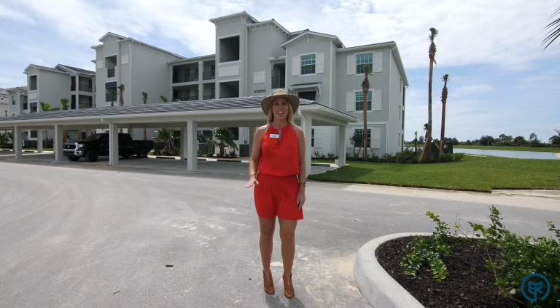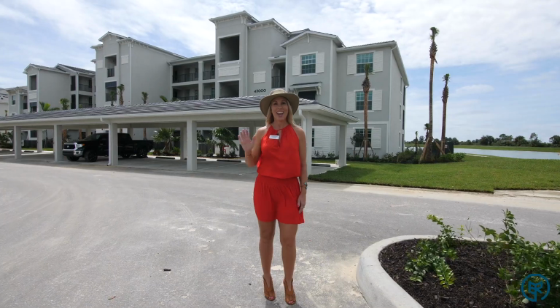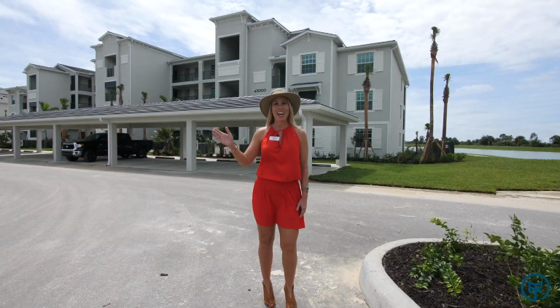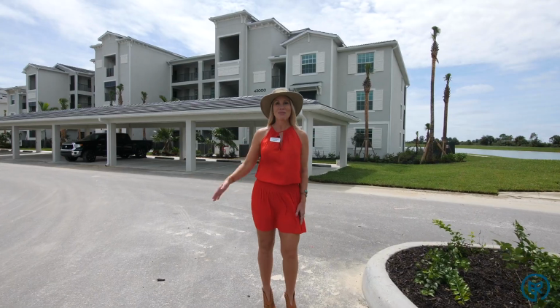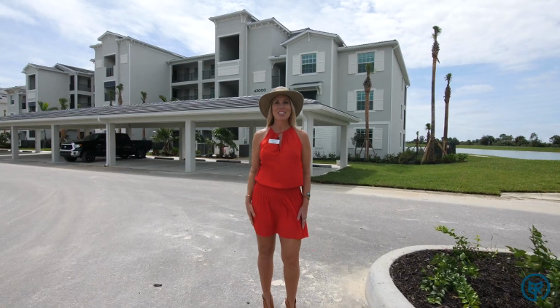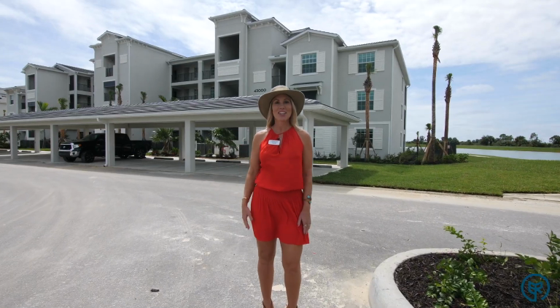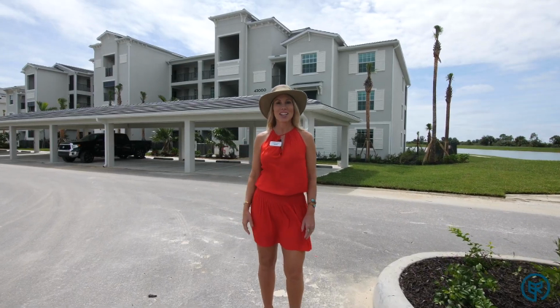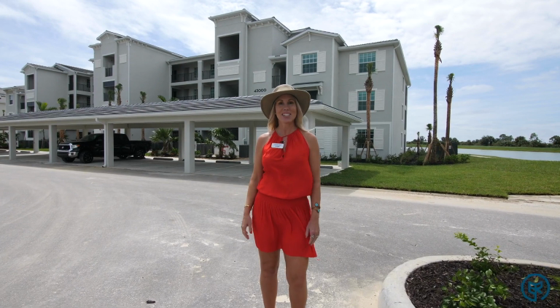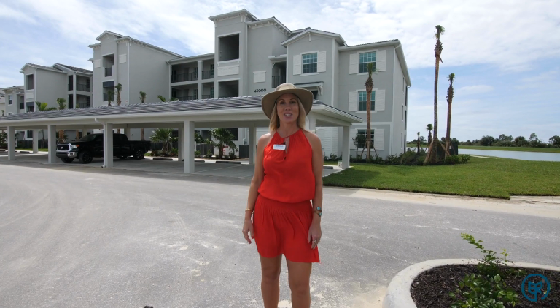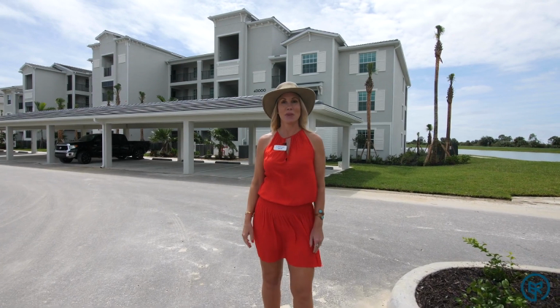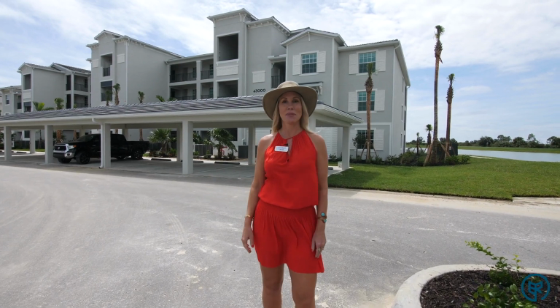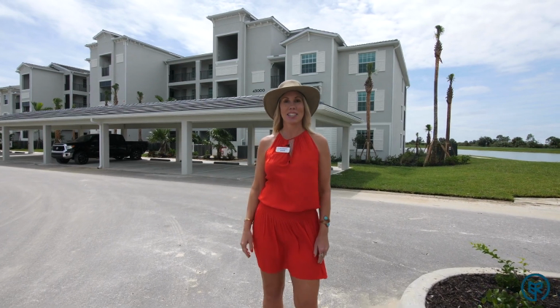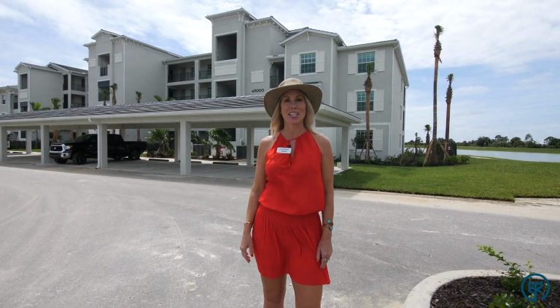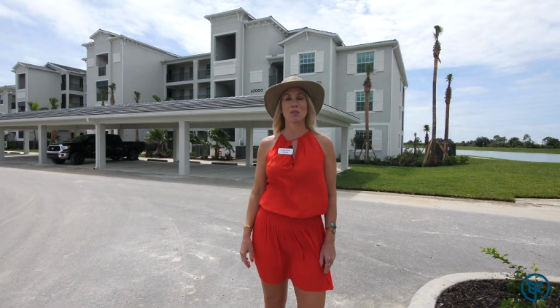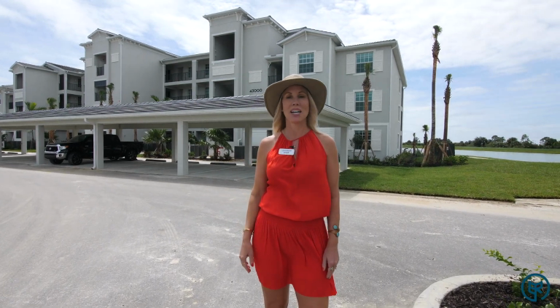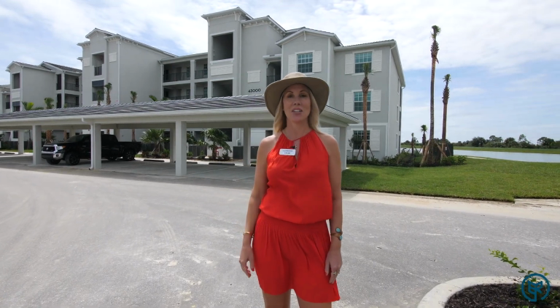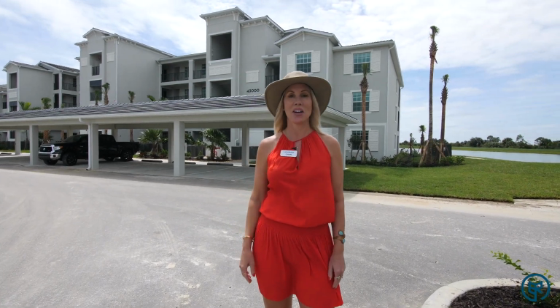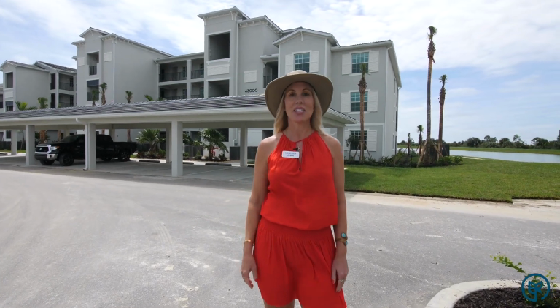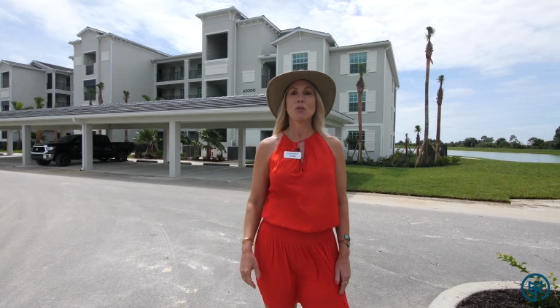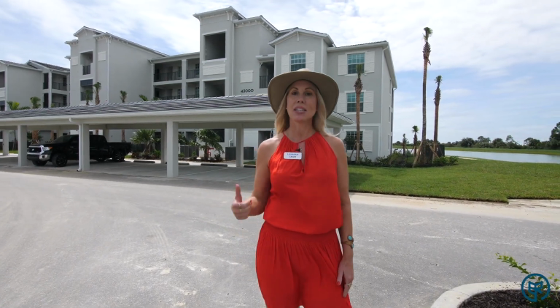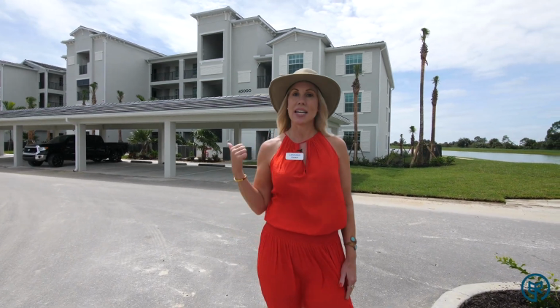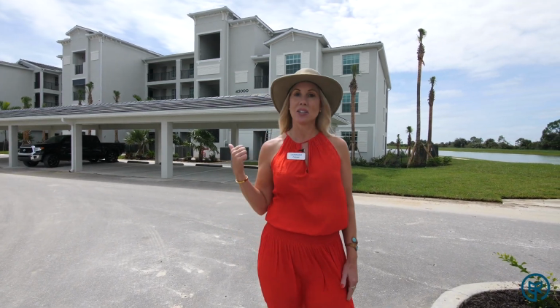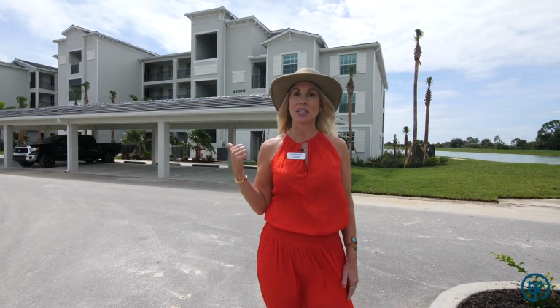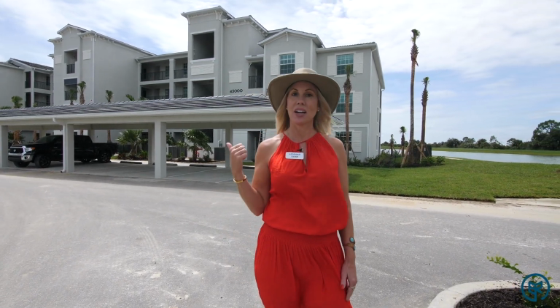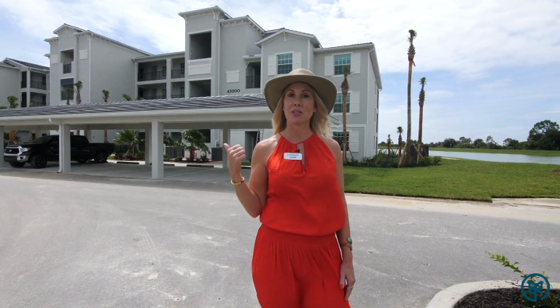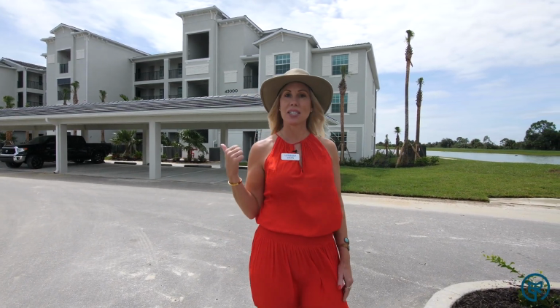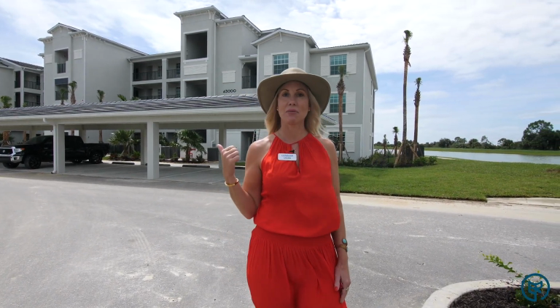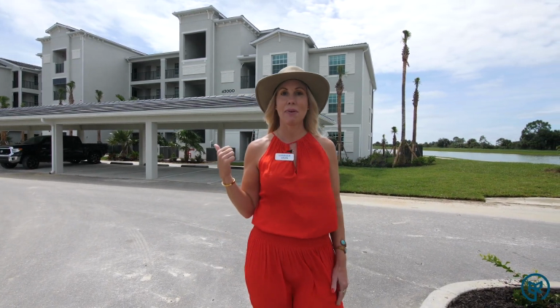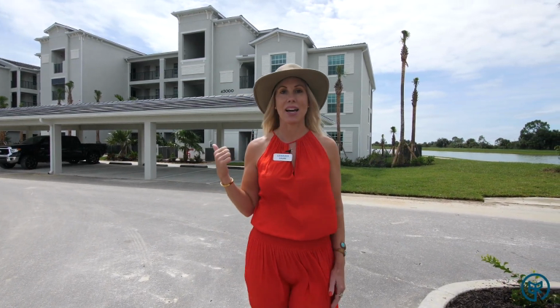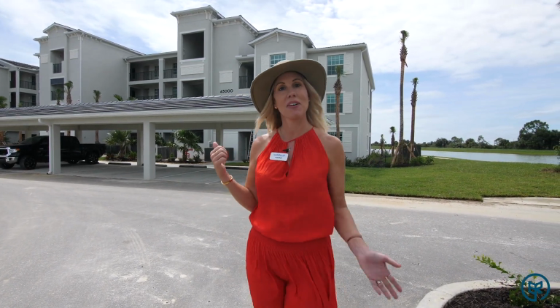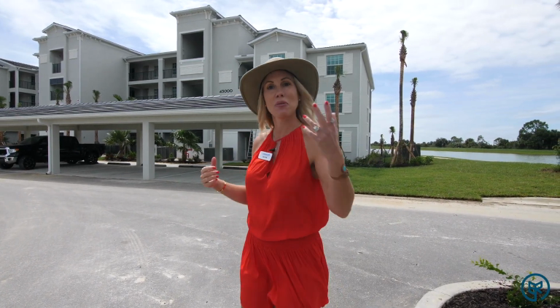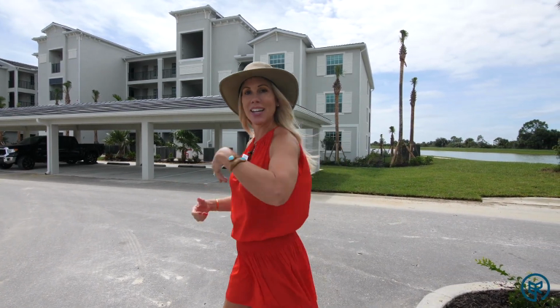Hey, I'm at the Terrace Condos at Babcock National by Lennar. We're going to take a look at a condo inside with Matt. Follow me.